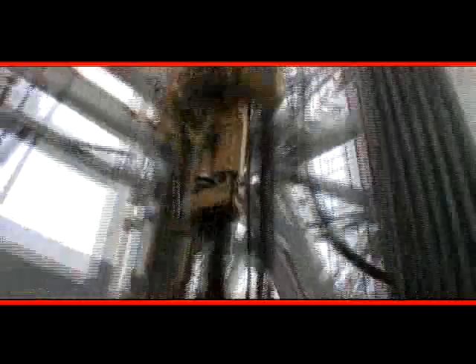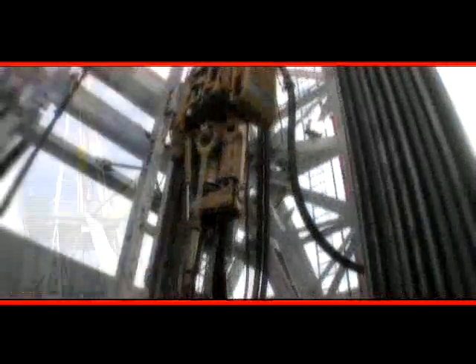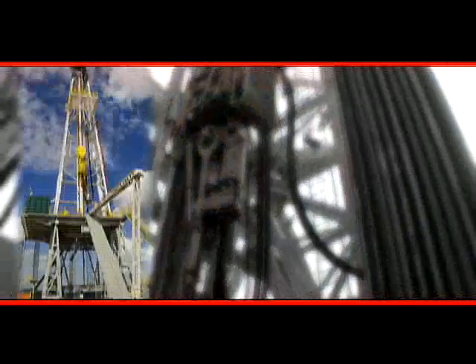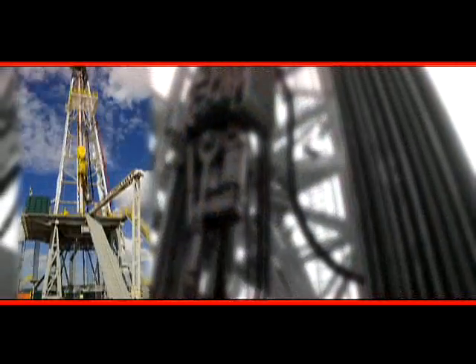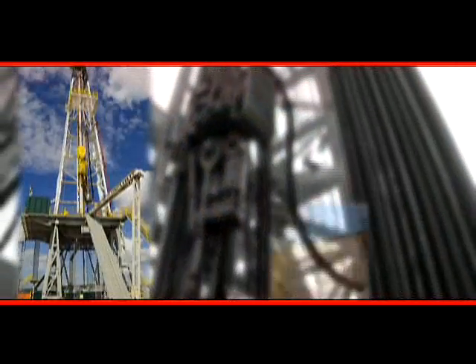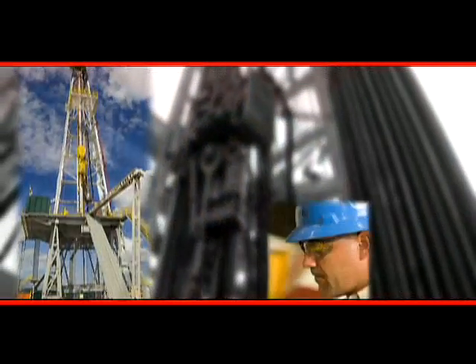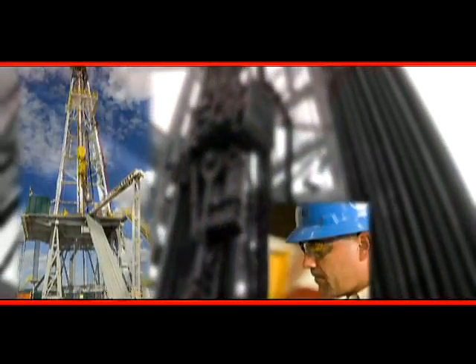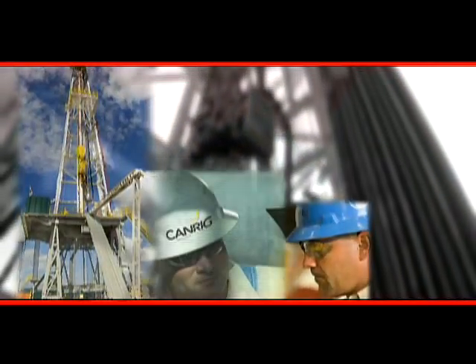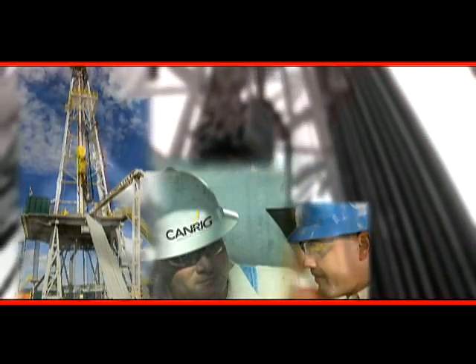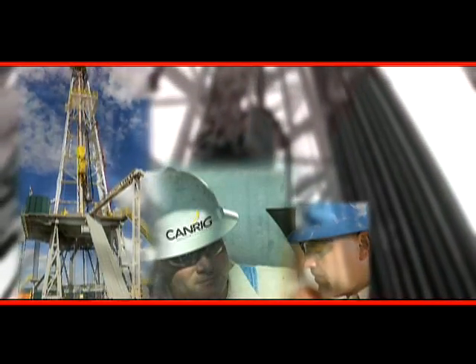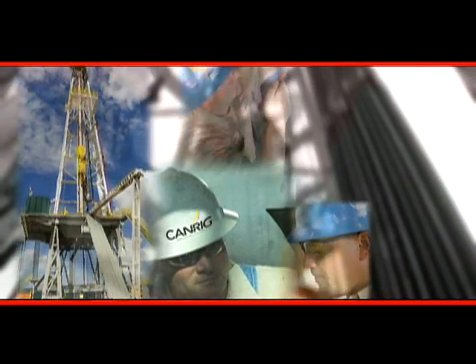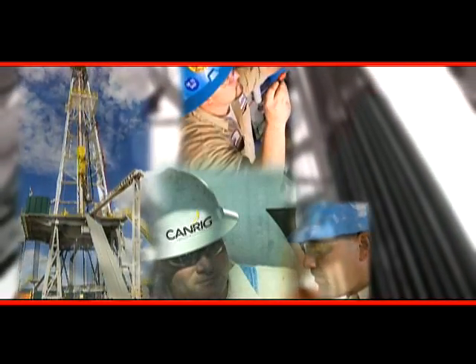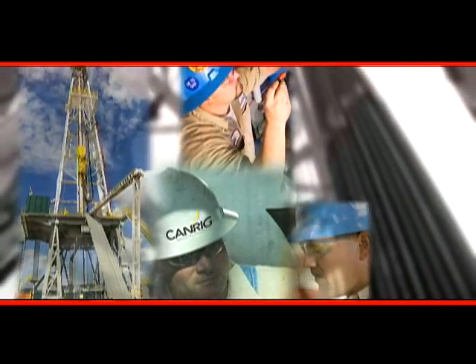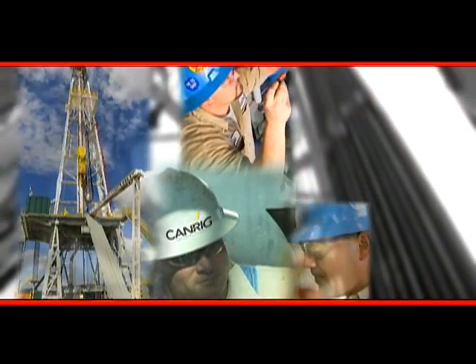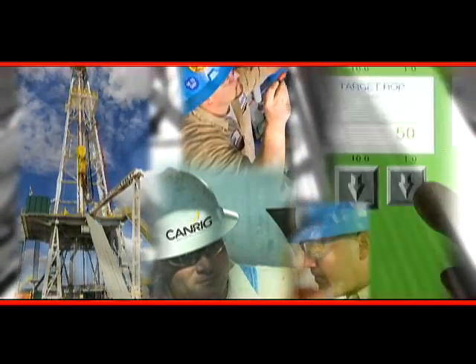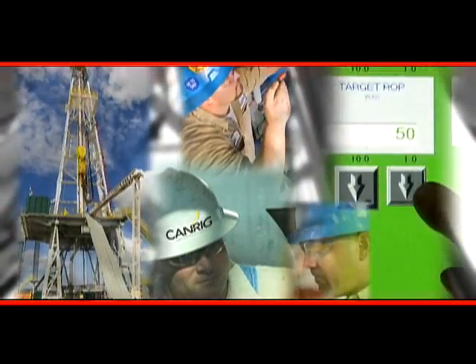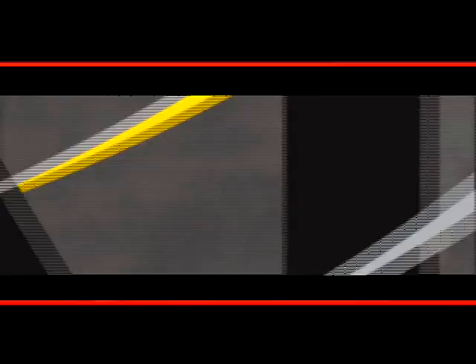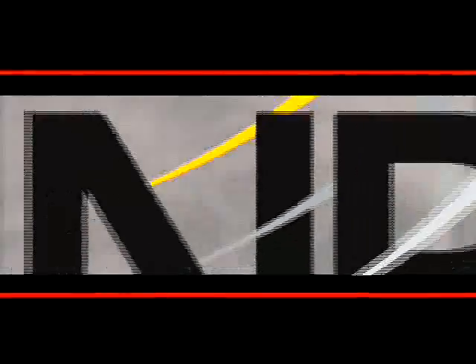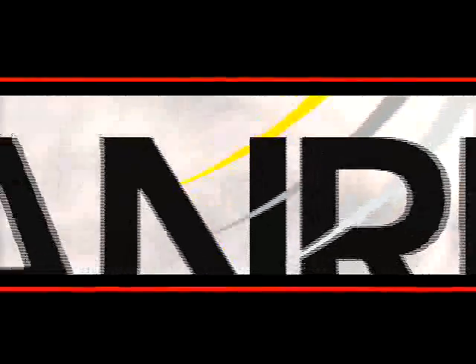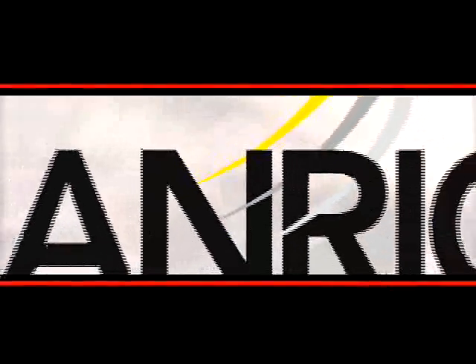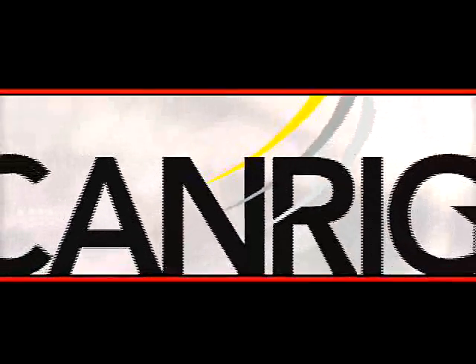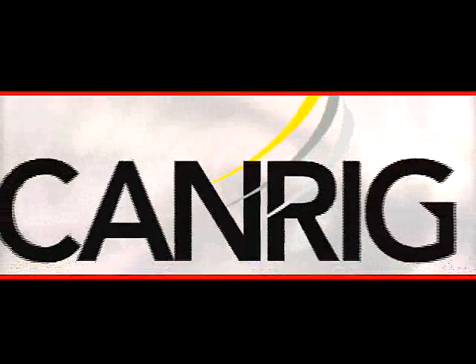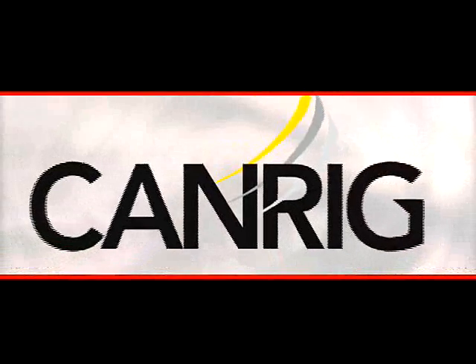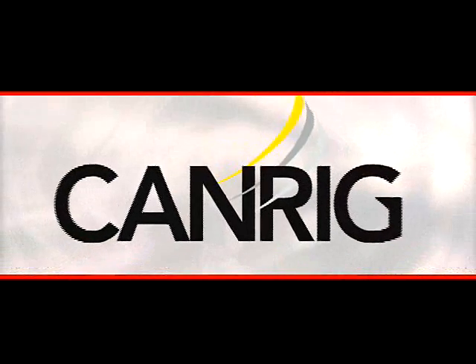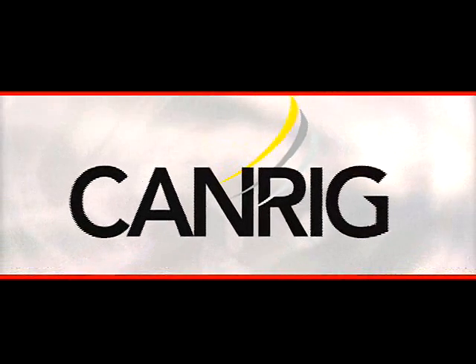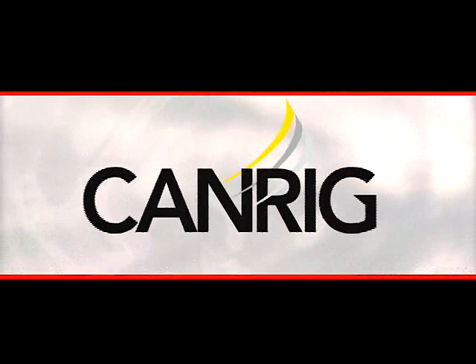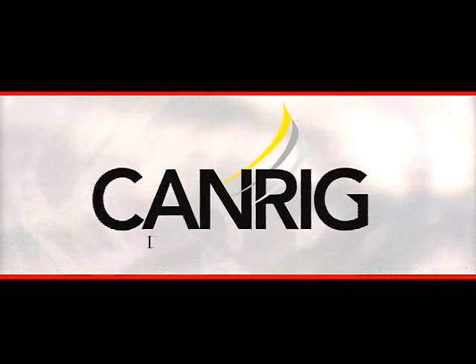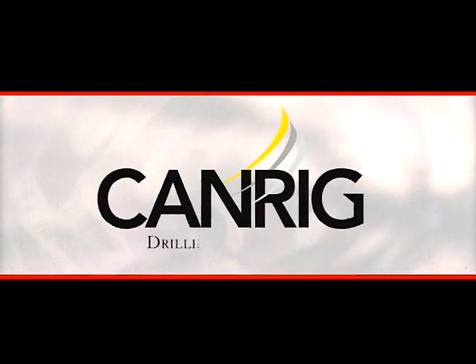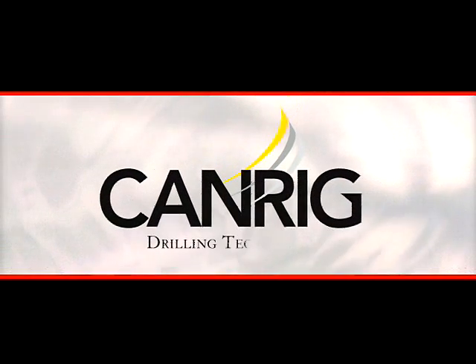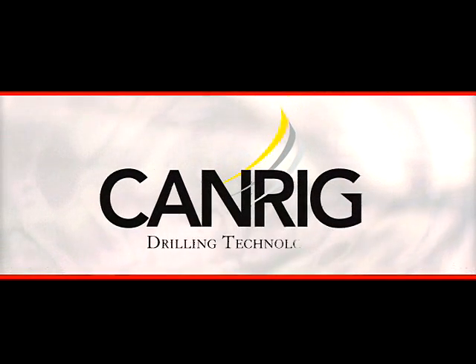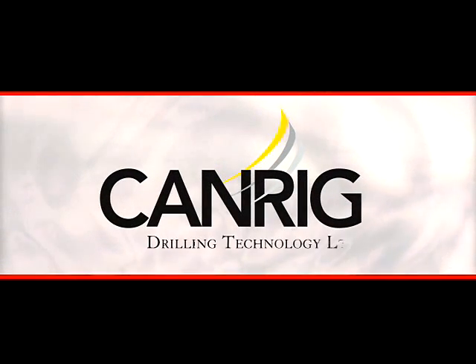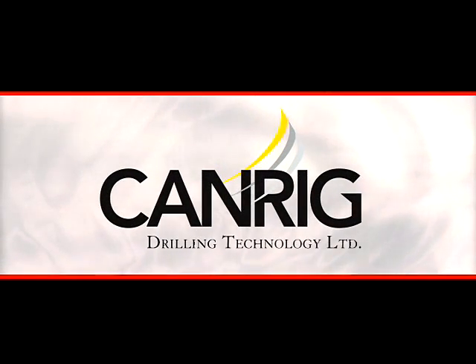CanRig — we not only make products that perform, we make products that take your rig to new levels of performance.